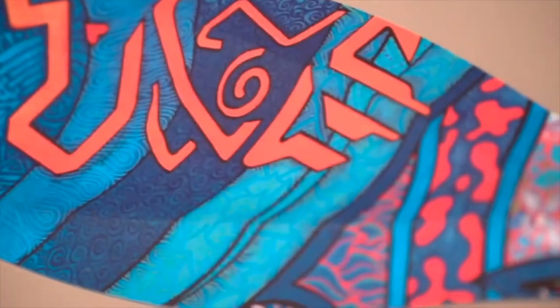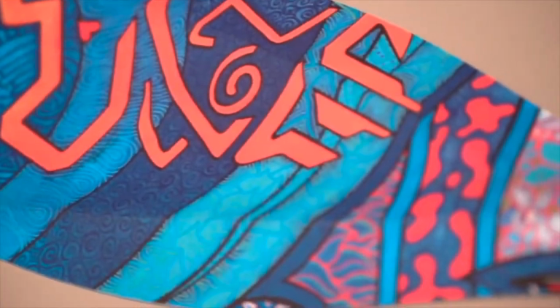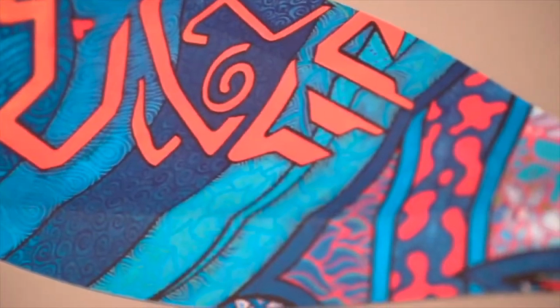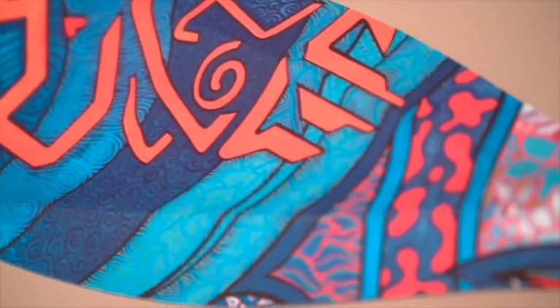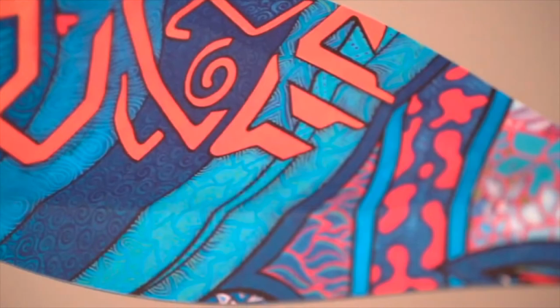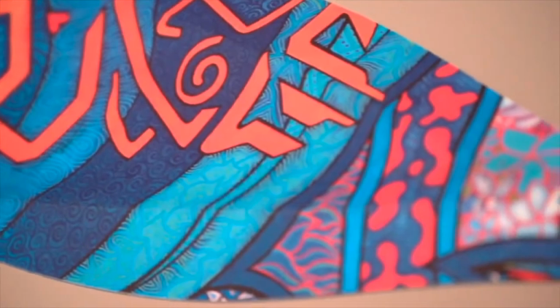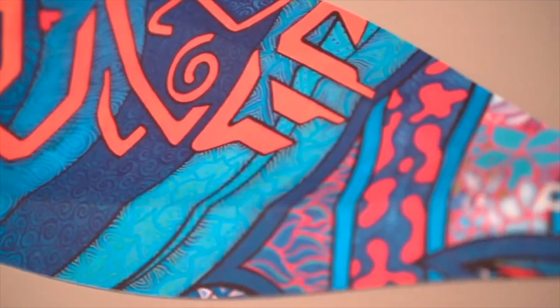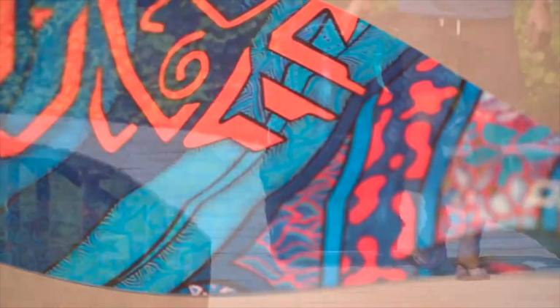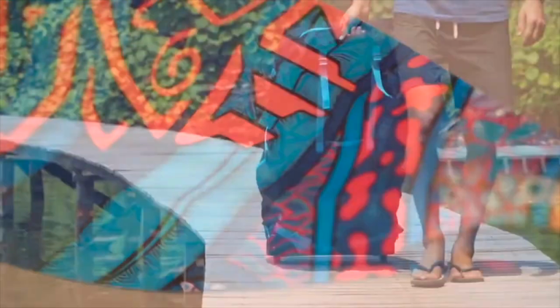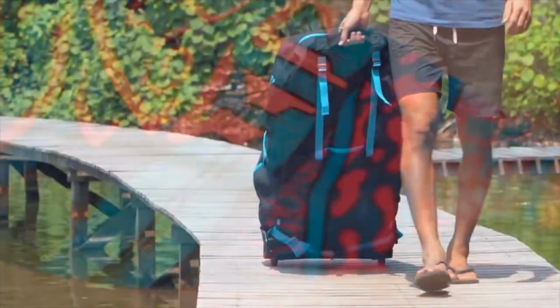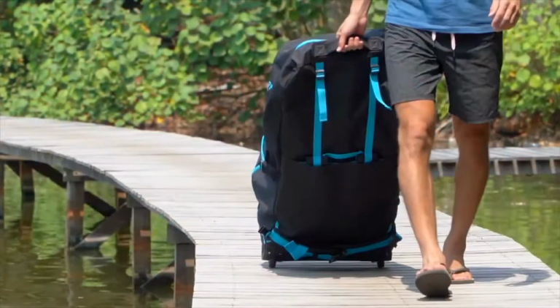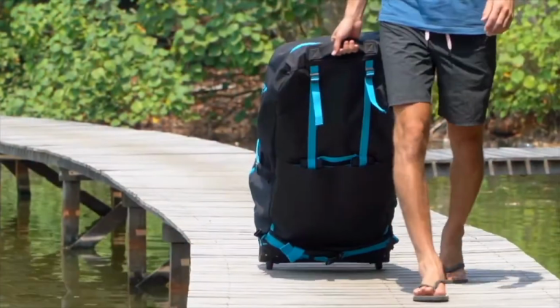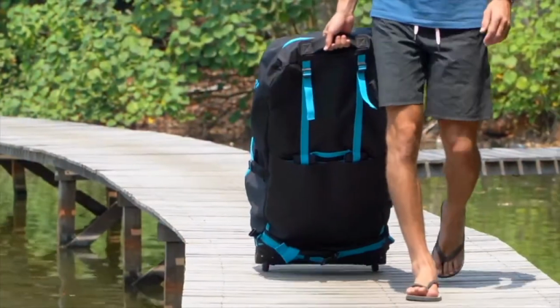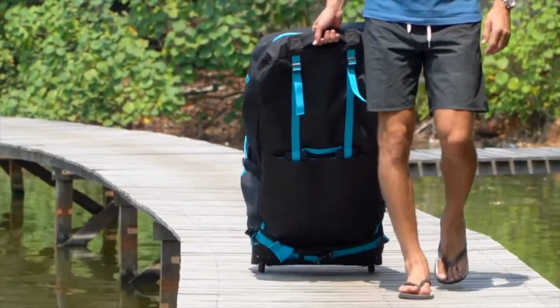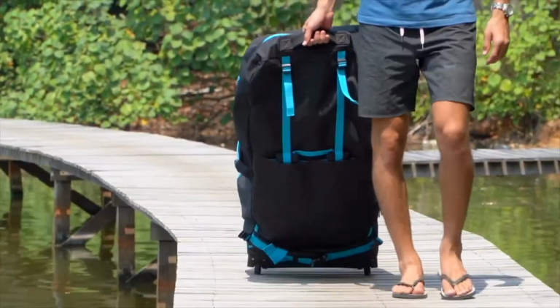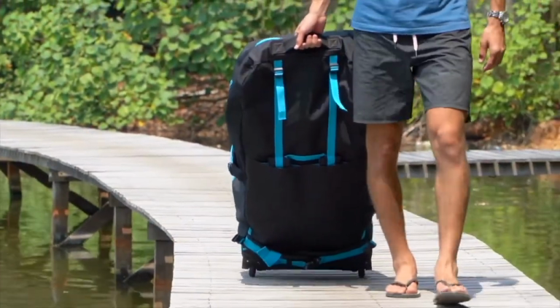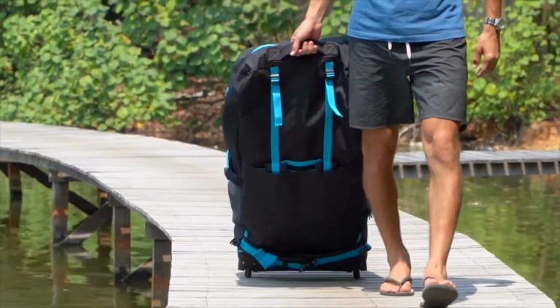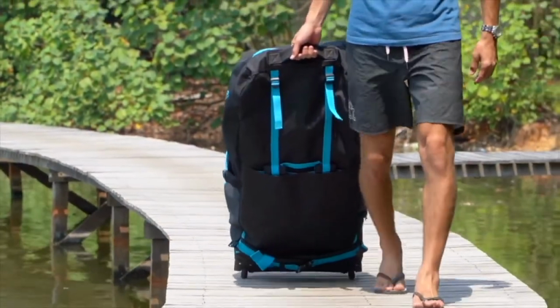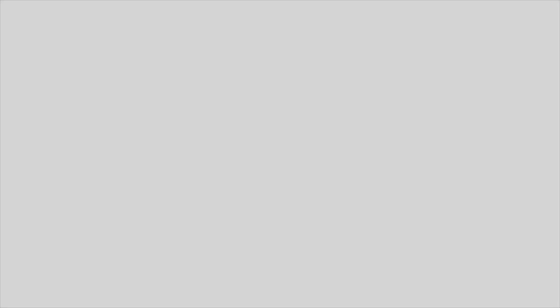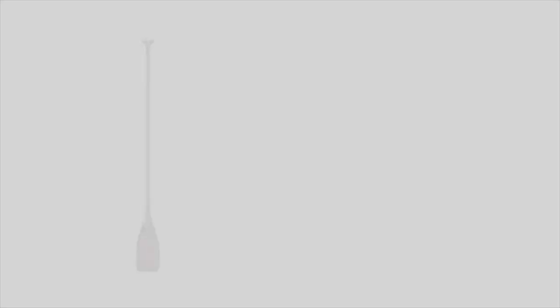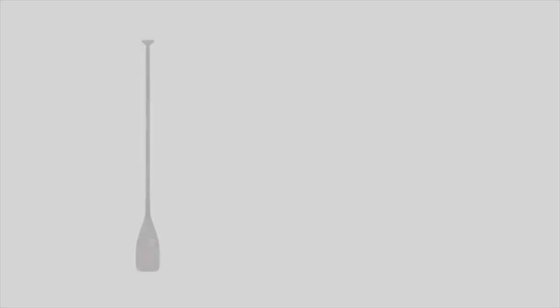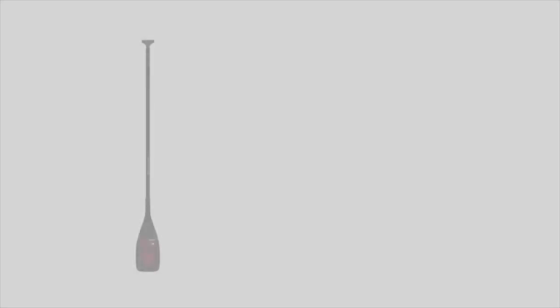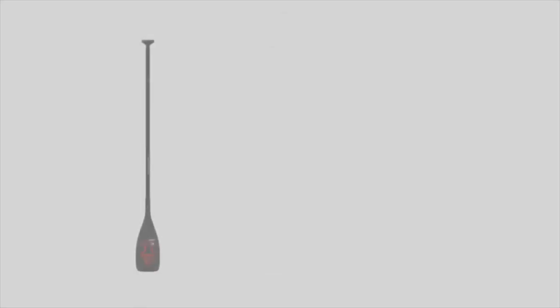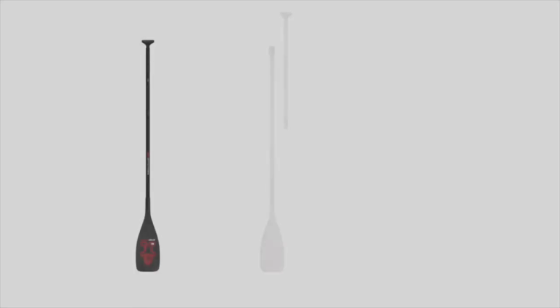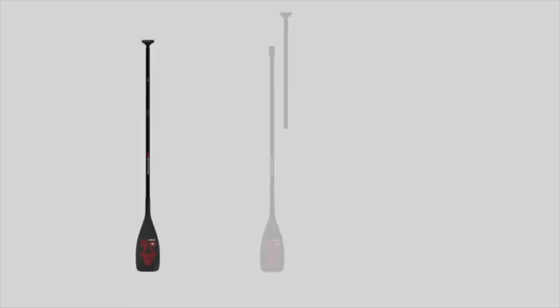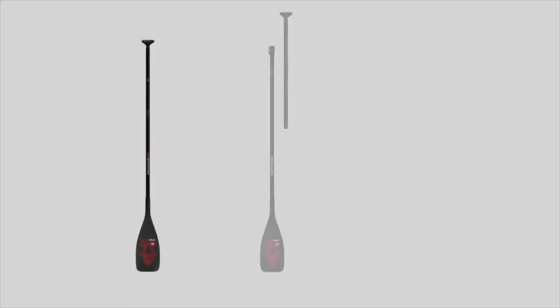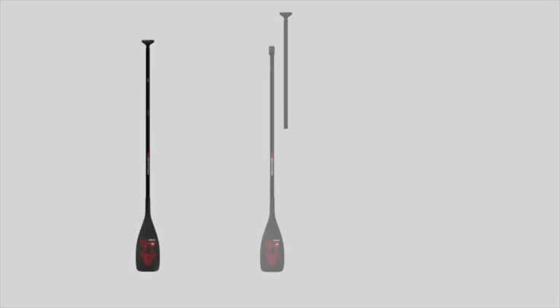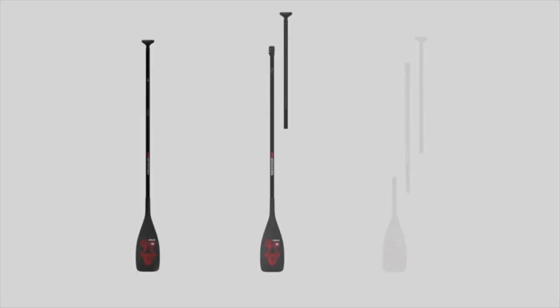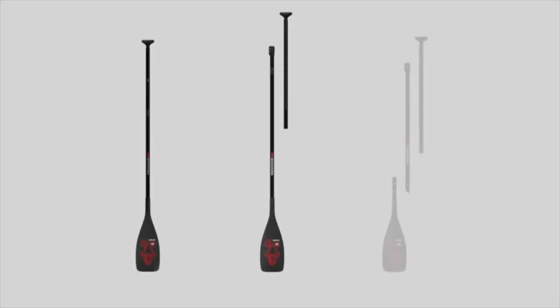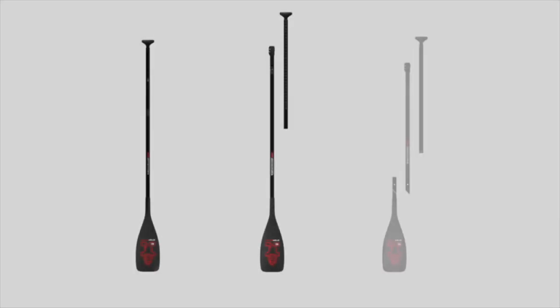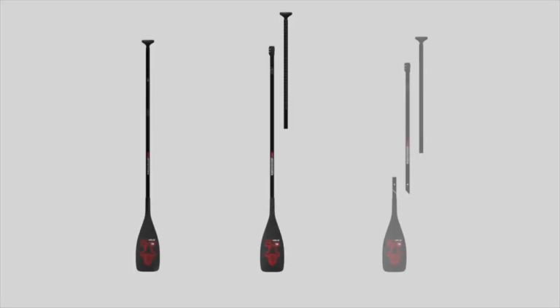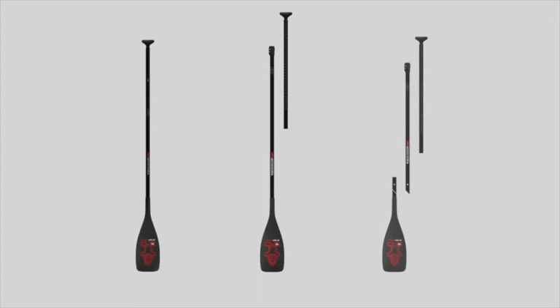For portability, the Lima is available in one-piece, two-piece, and three-piece adjustable options.